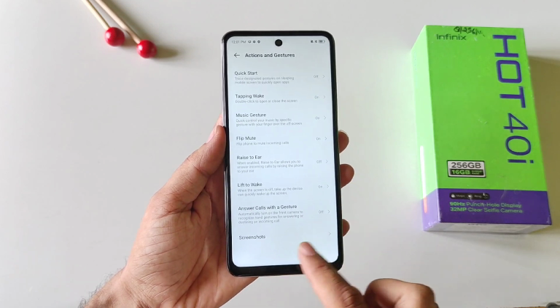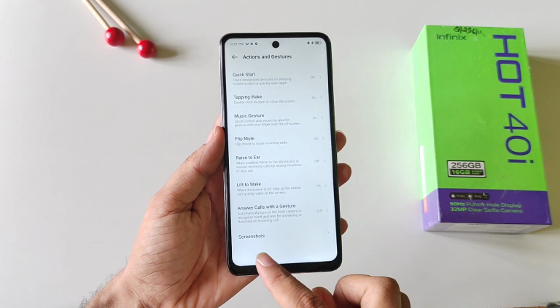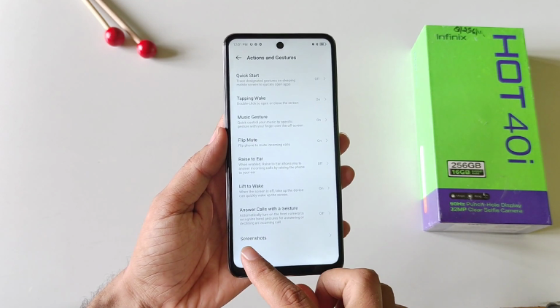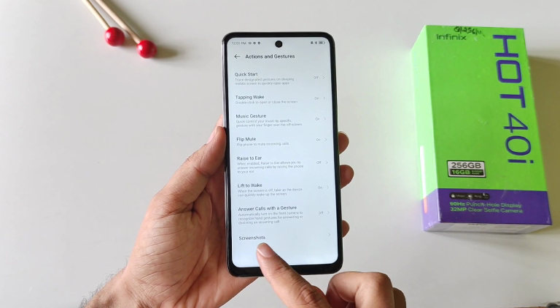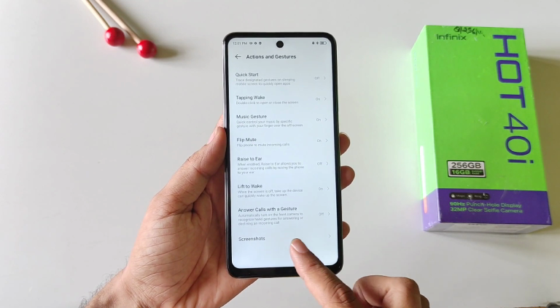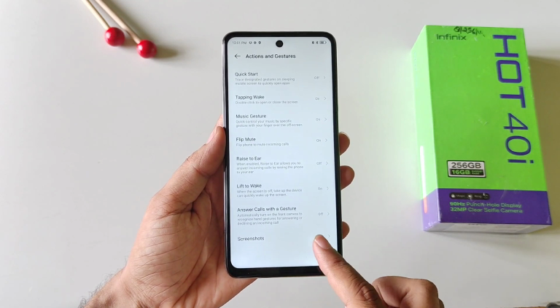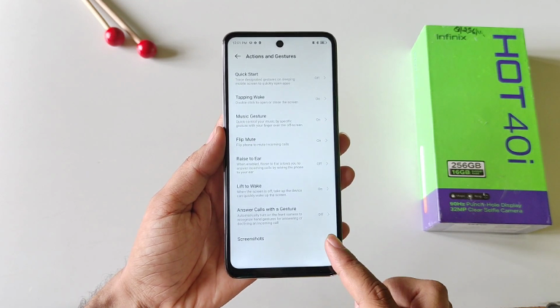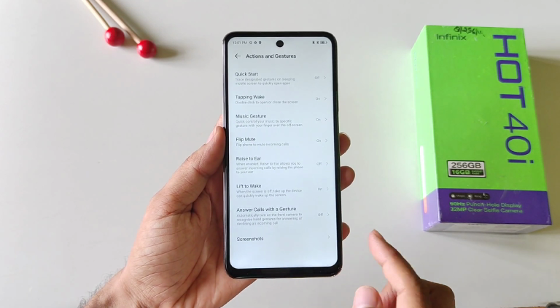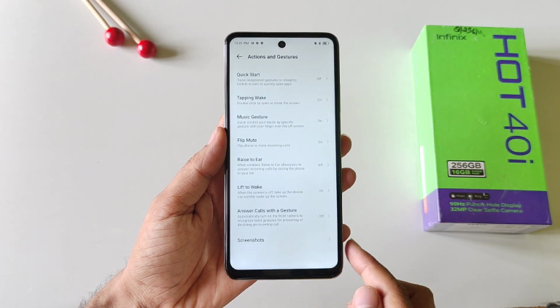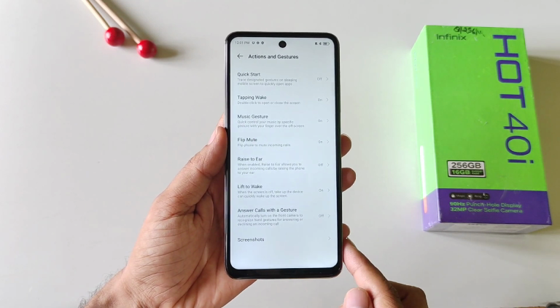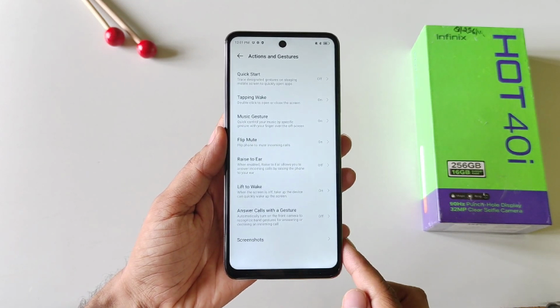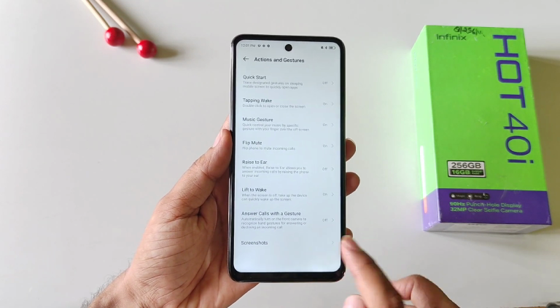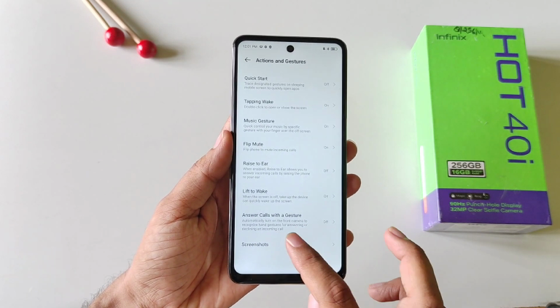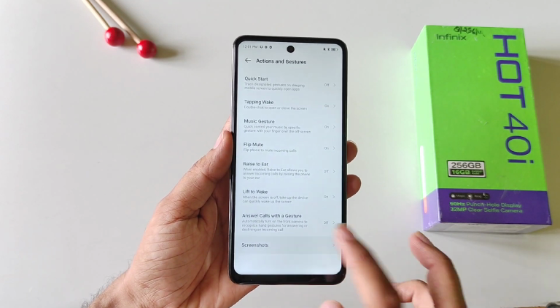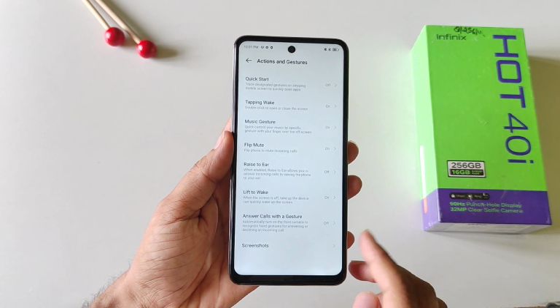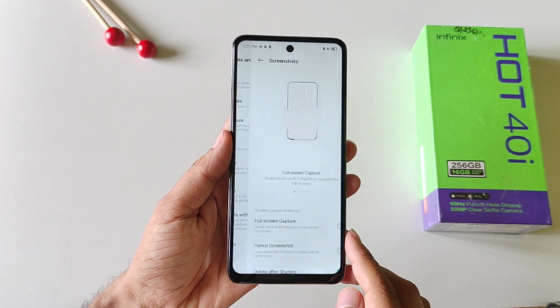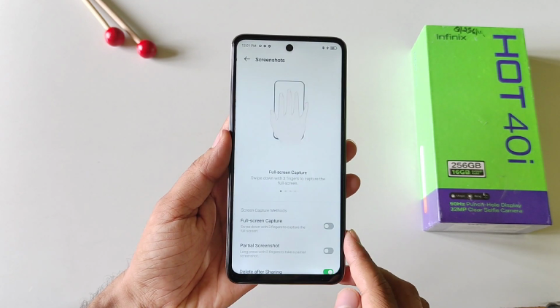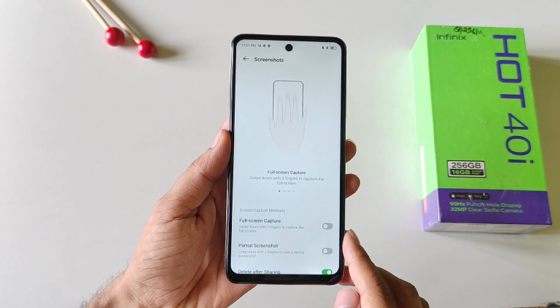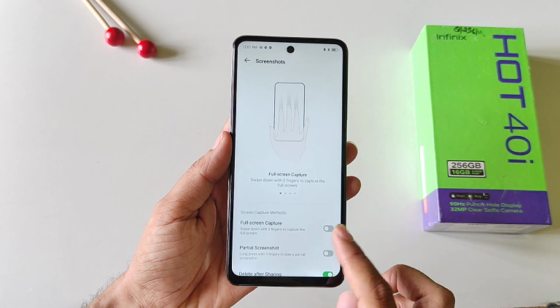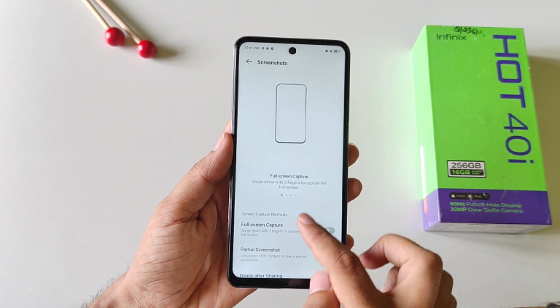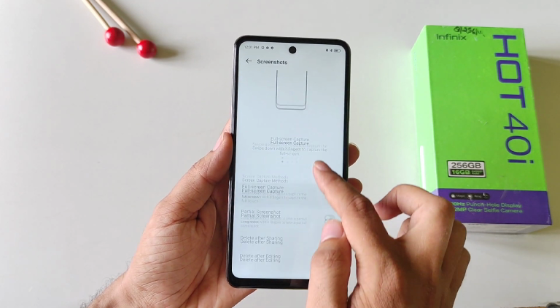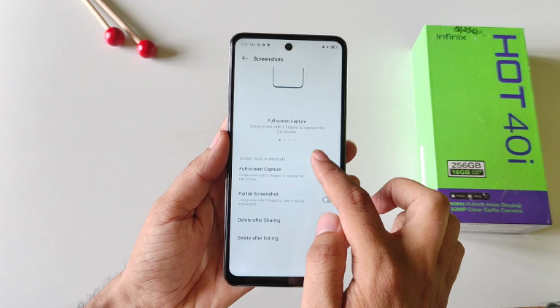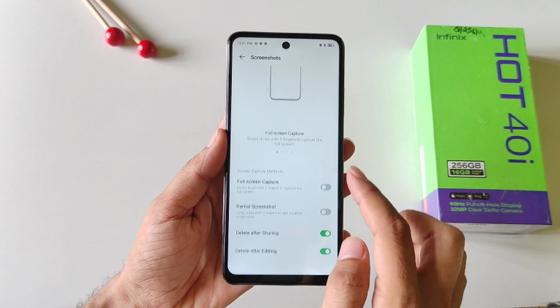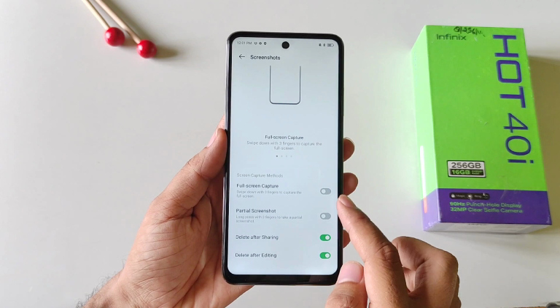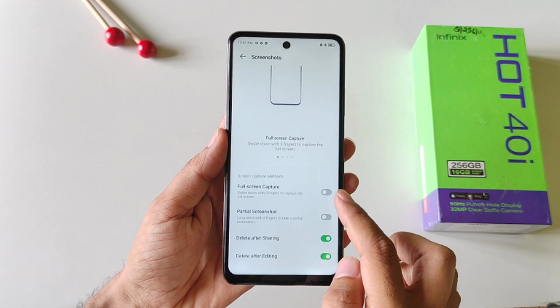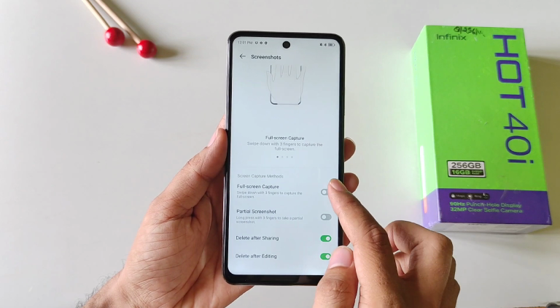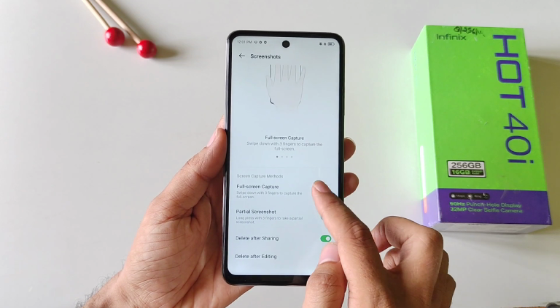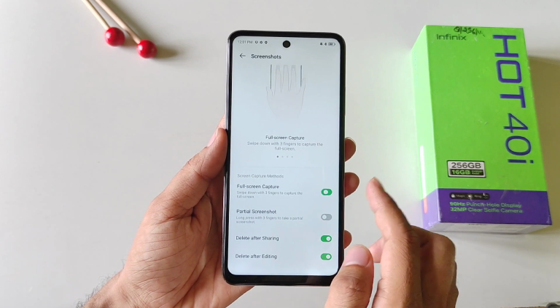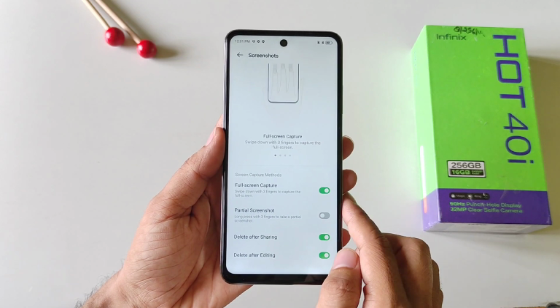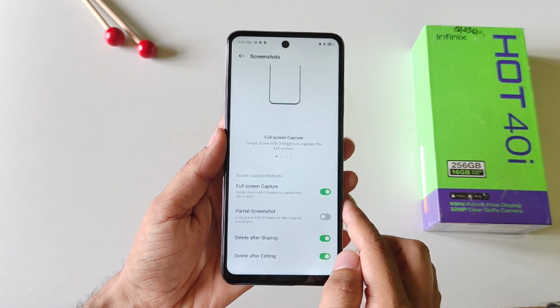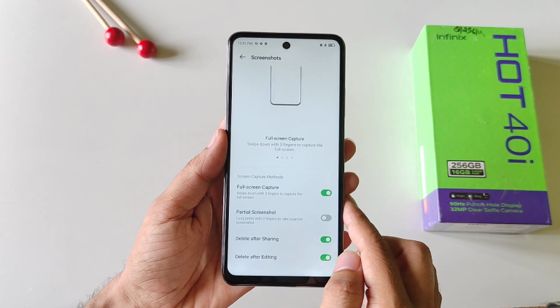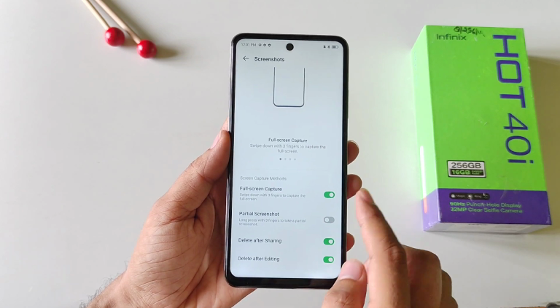There at the bottom you will see the option of Screenshots. Click on this and then enable Full Screen Capture.